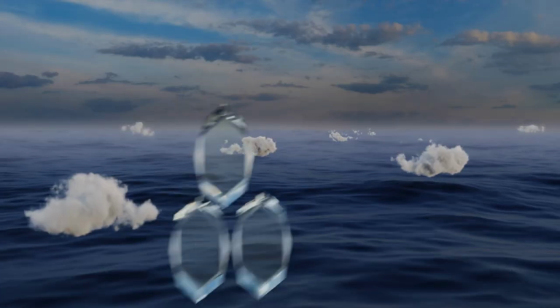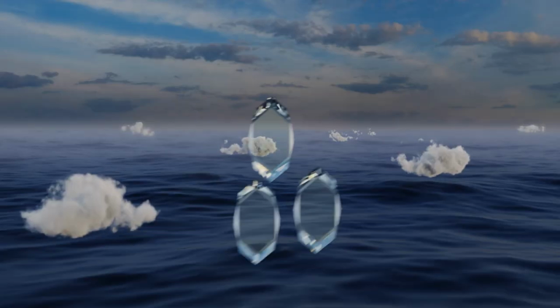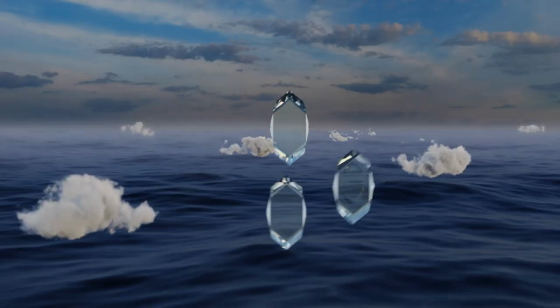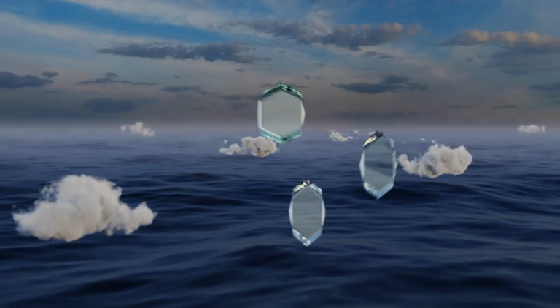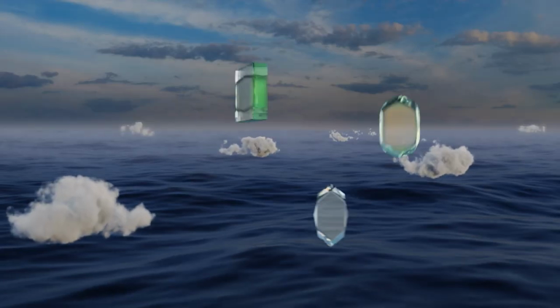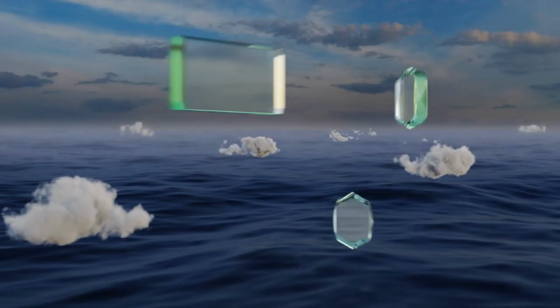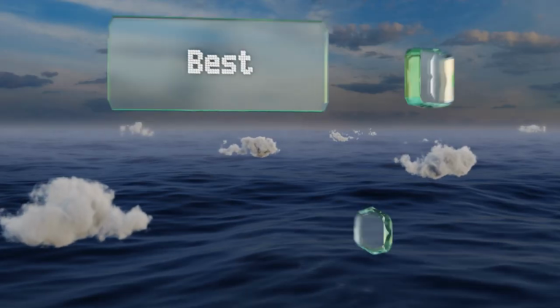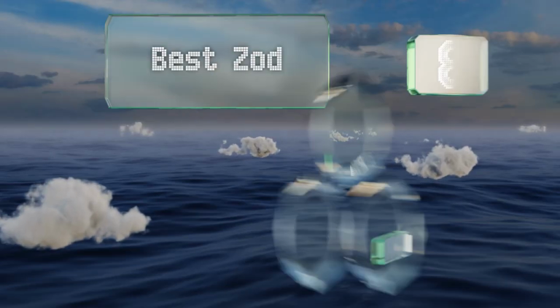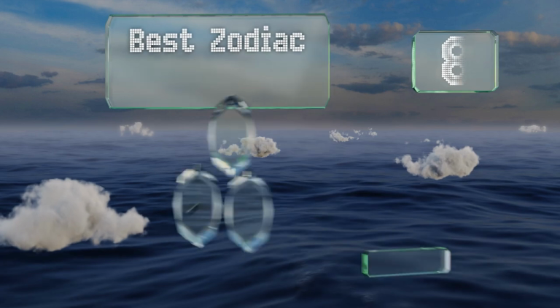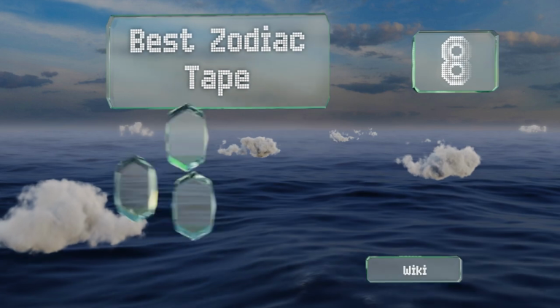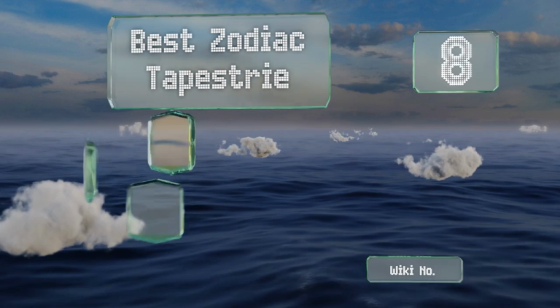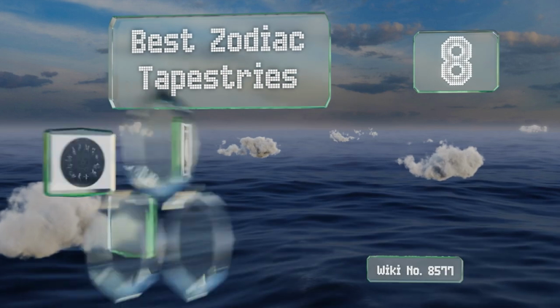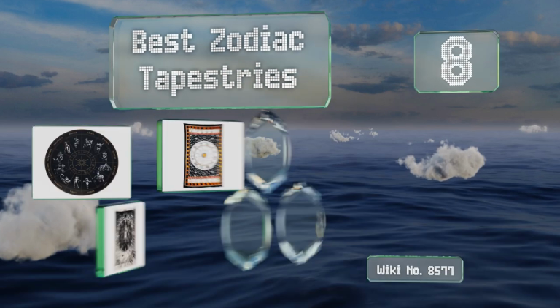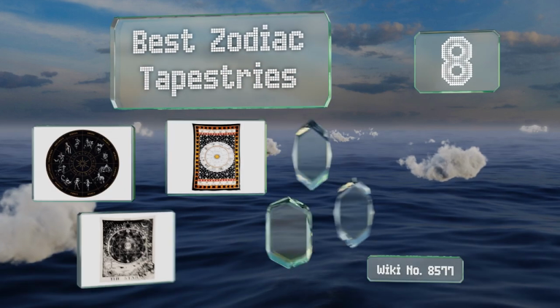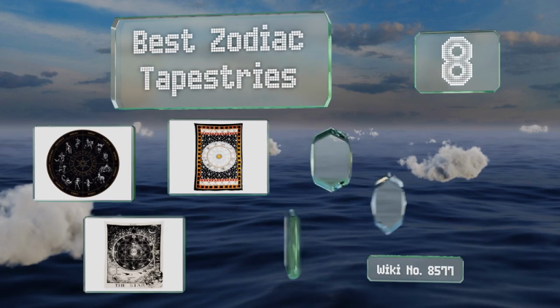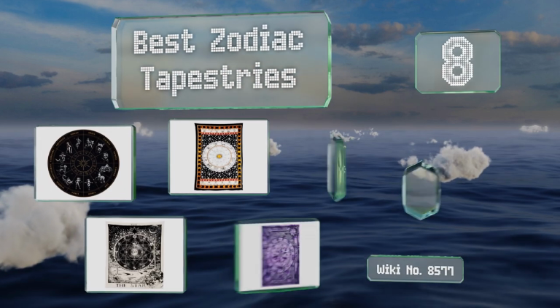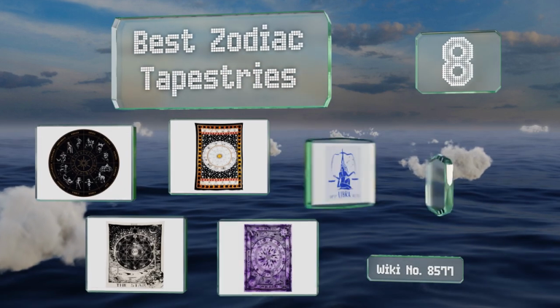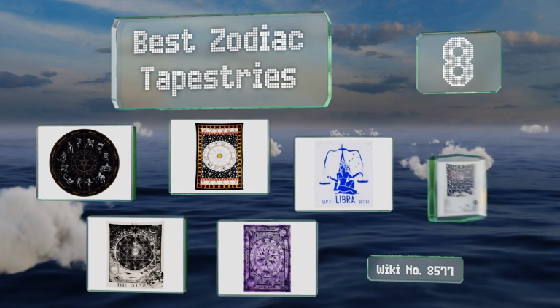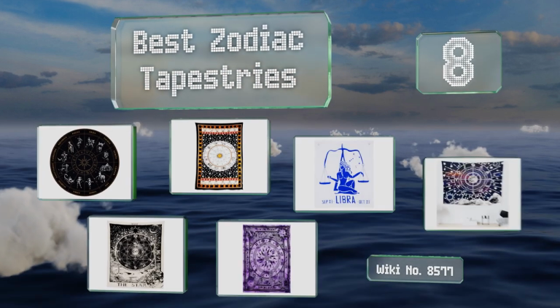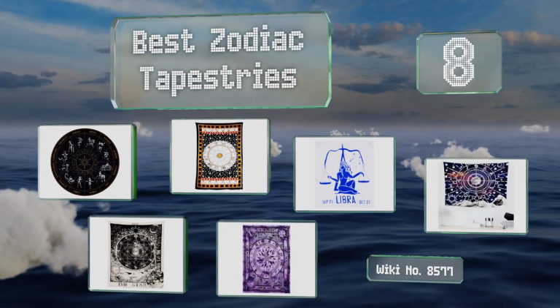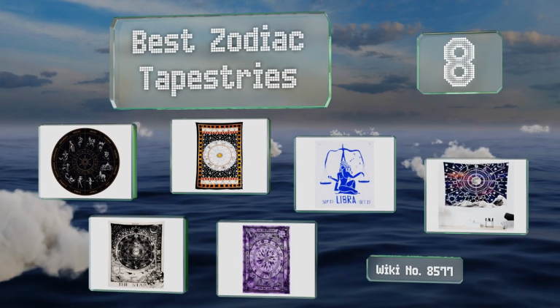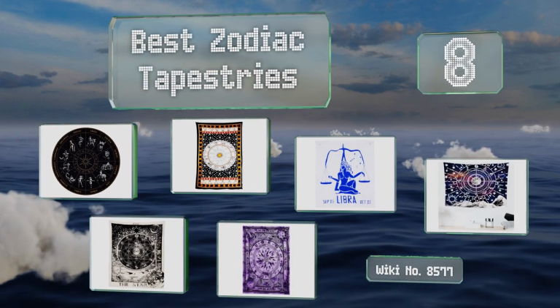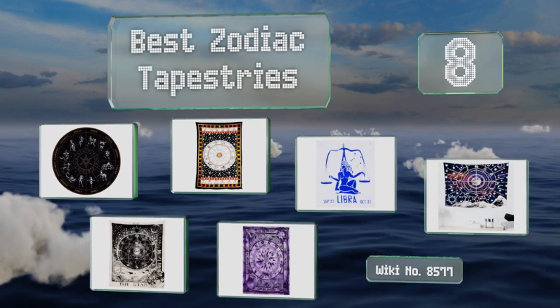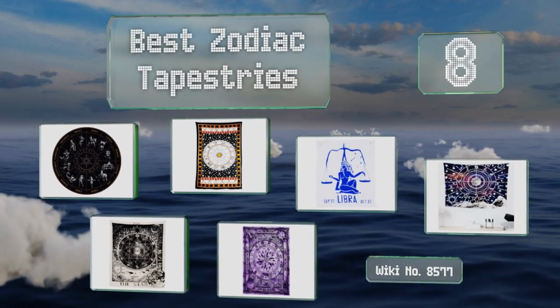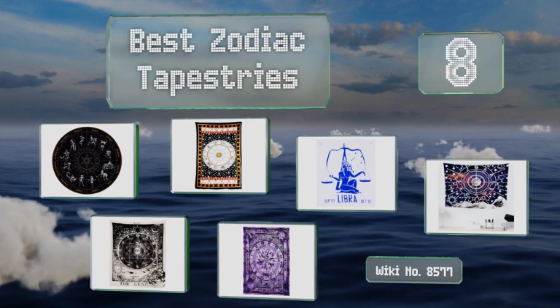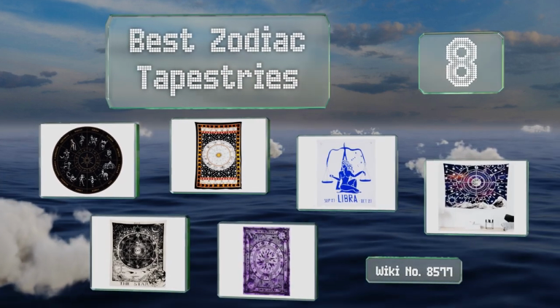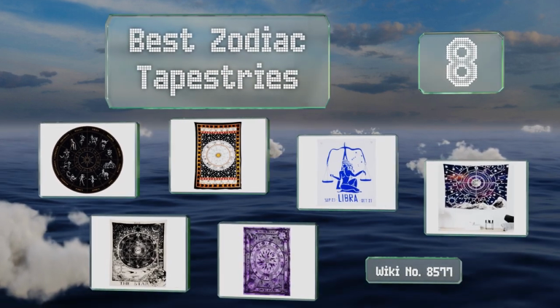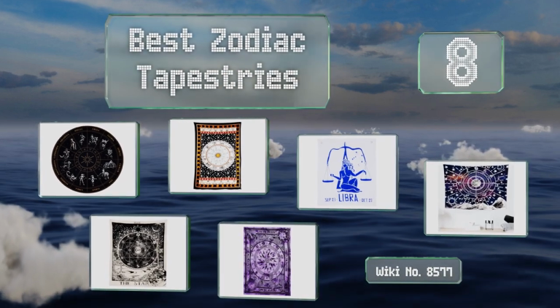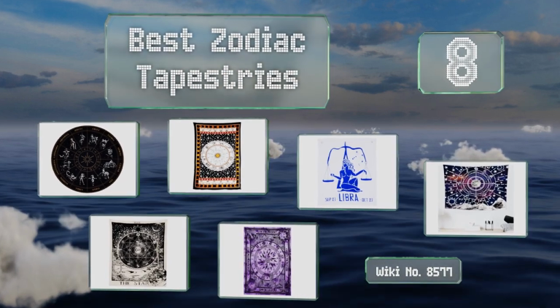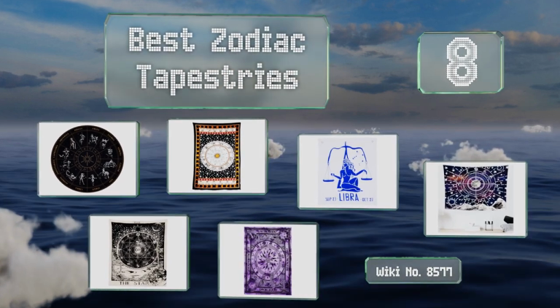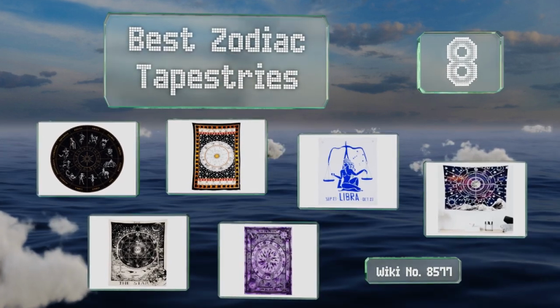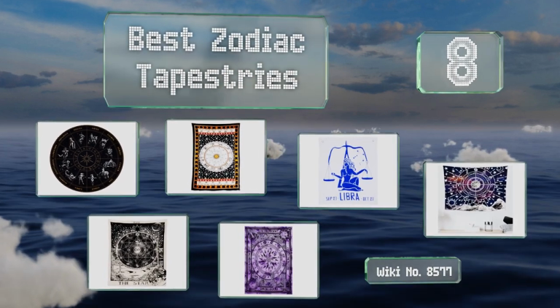EasyVid presents the eight best zodiac tapestries. Let's get started with the list.